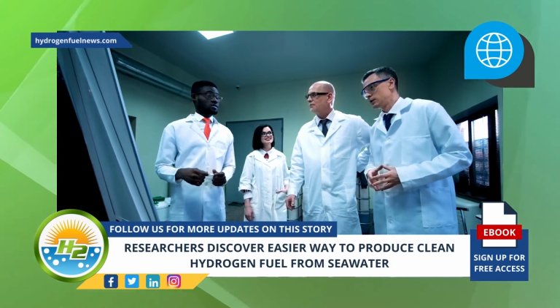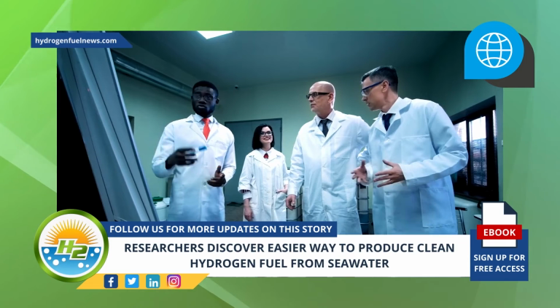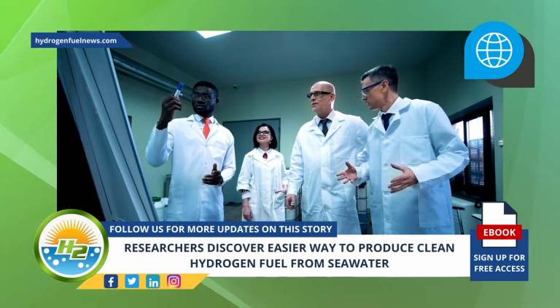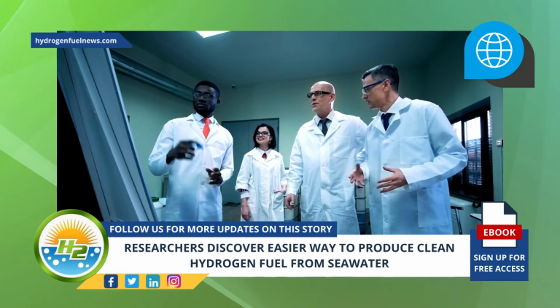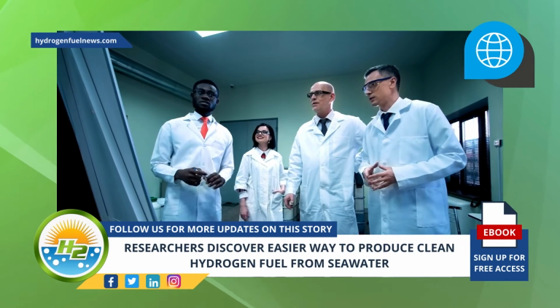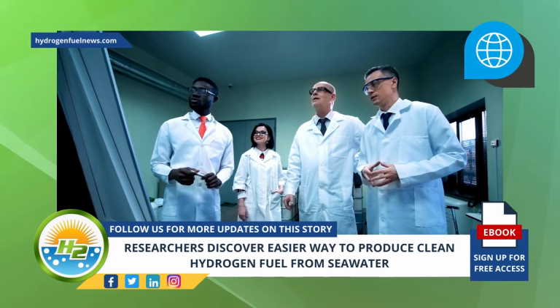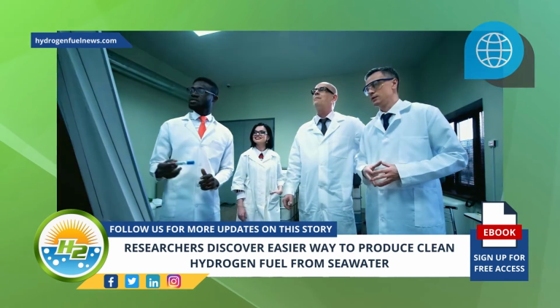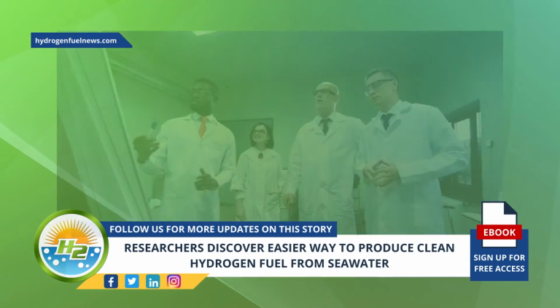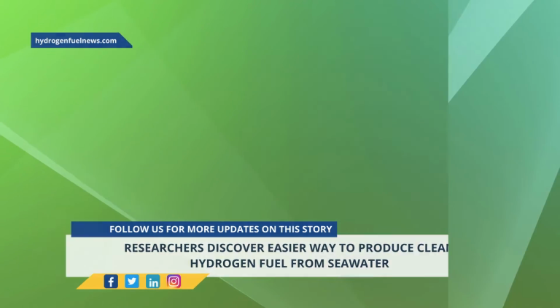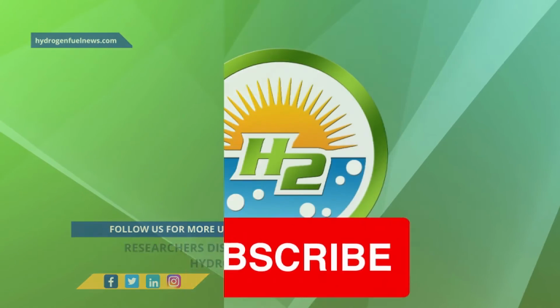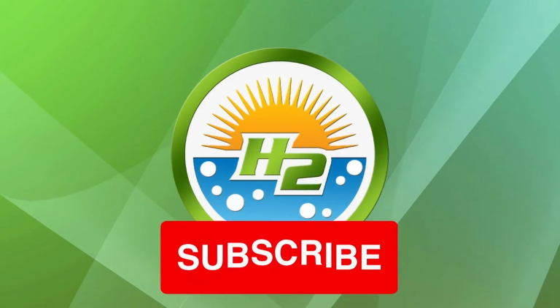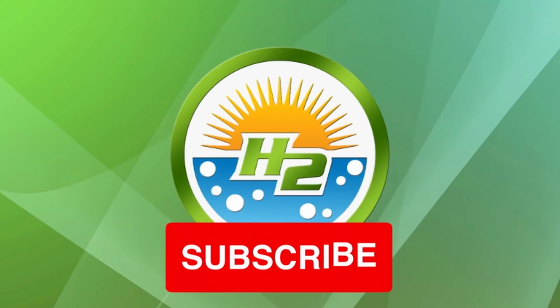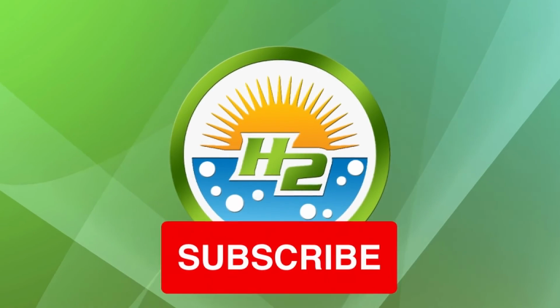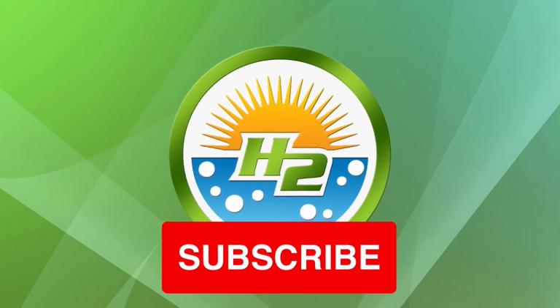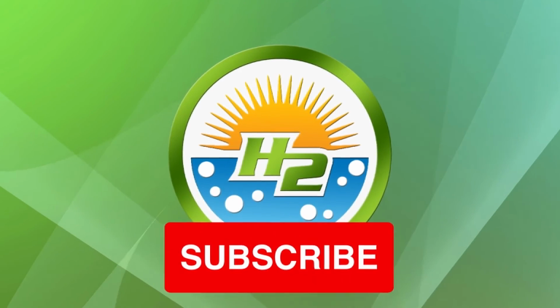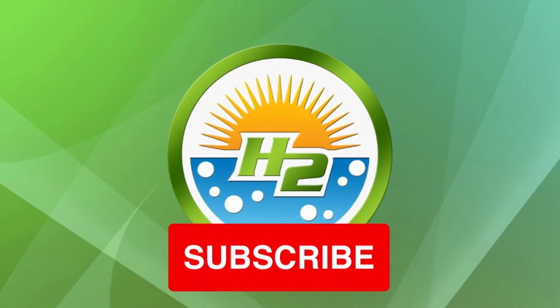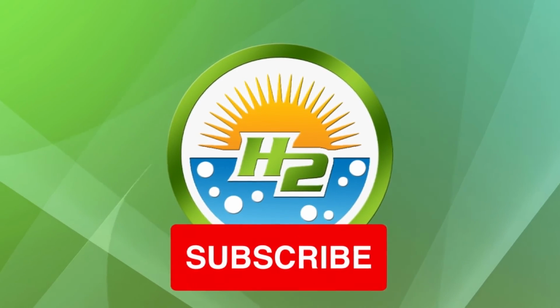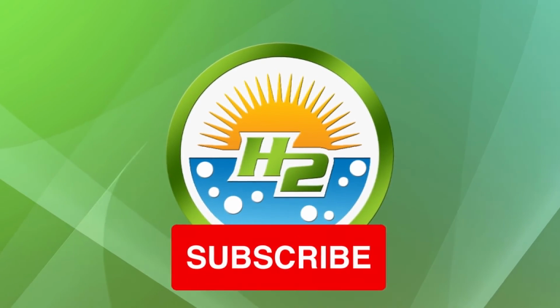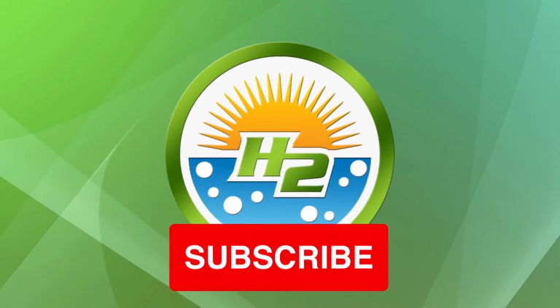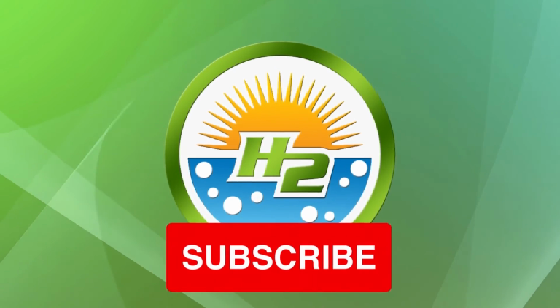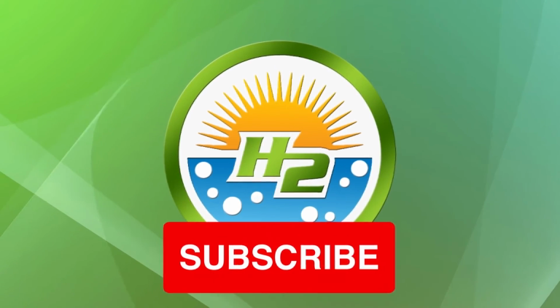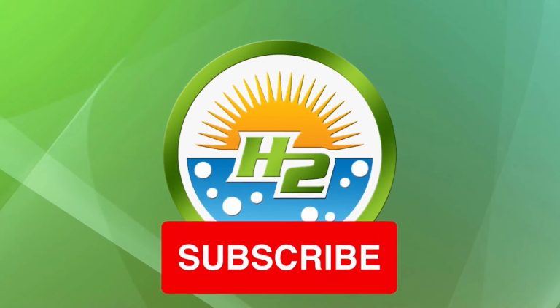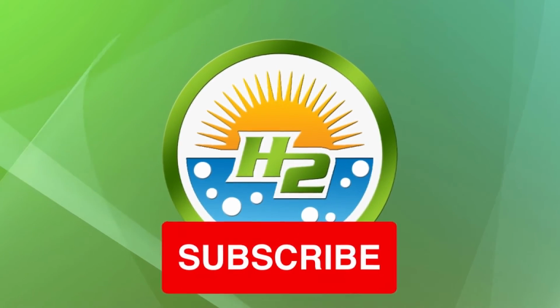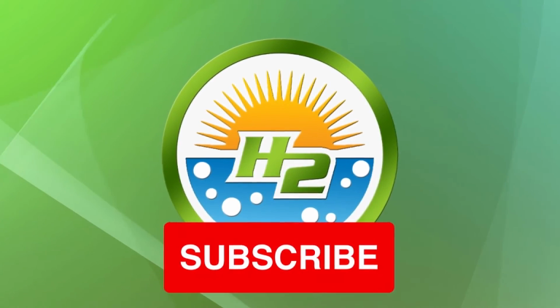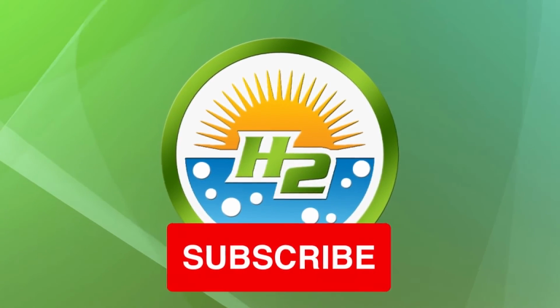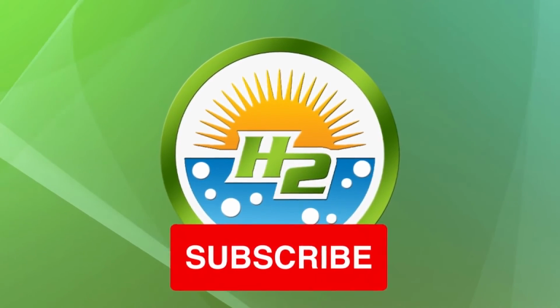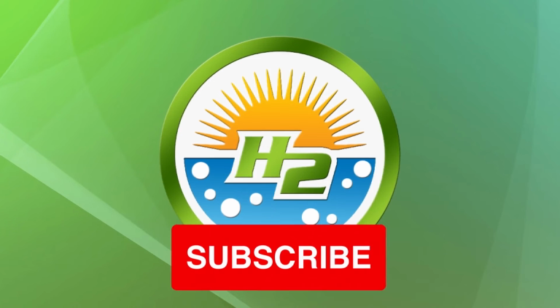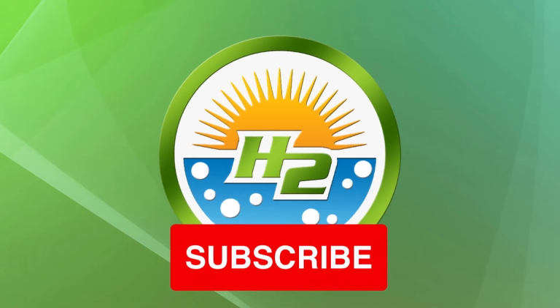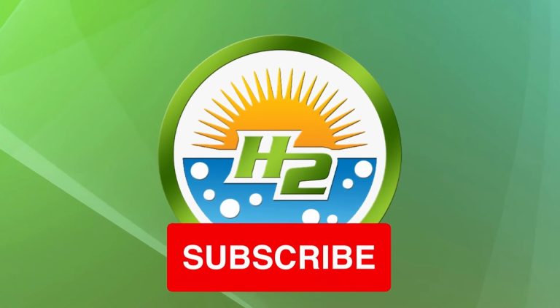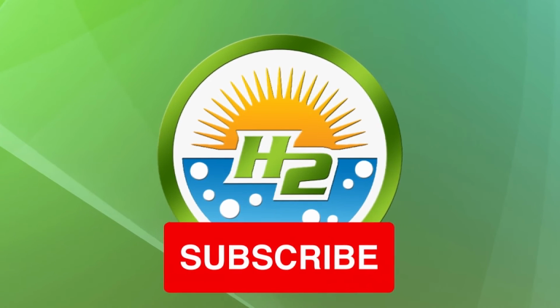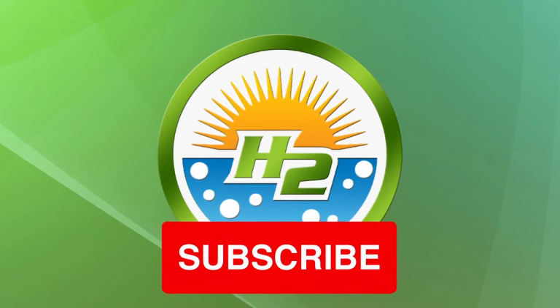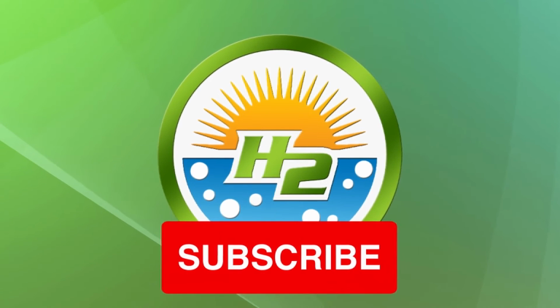Their full findings are published in the journal Chem Catalysis.